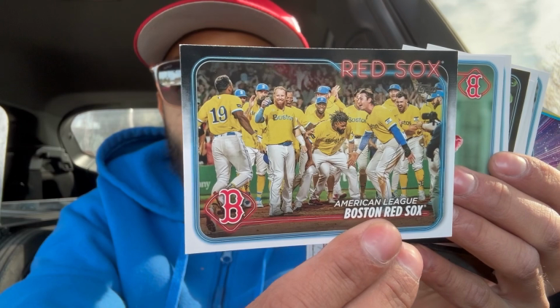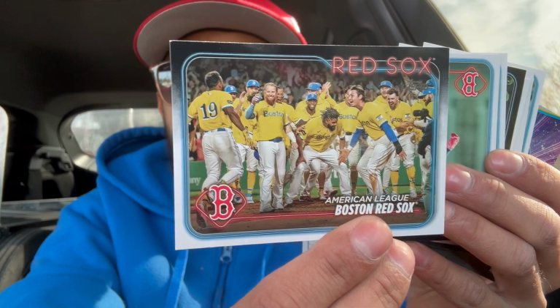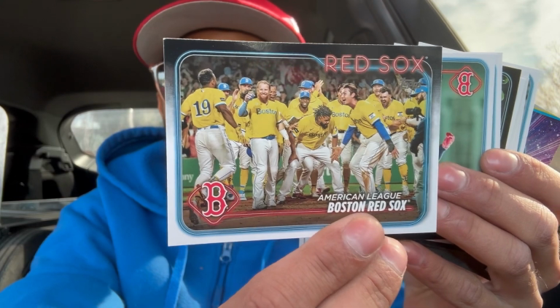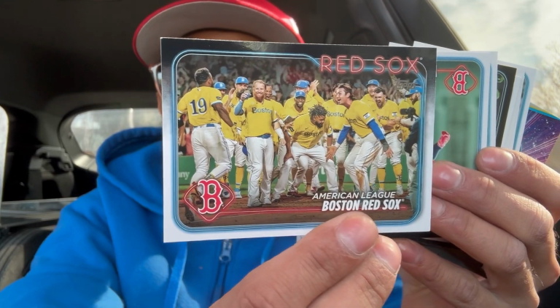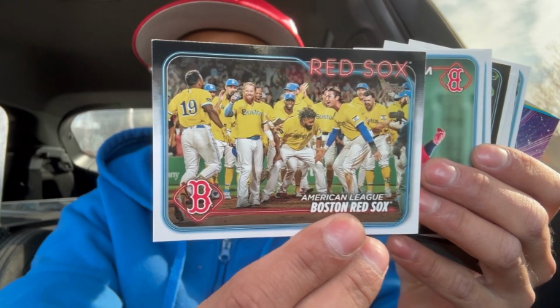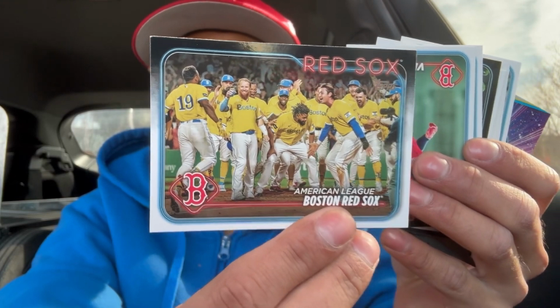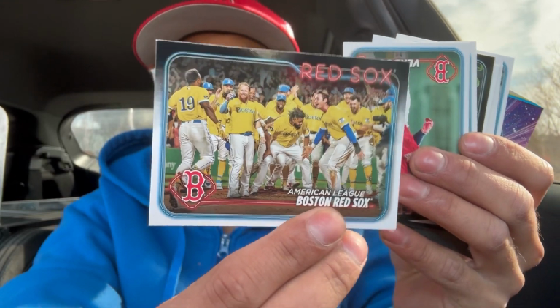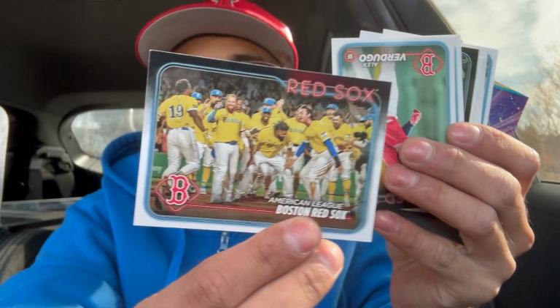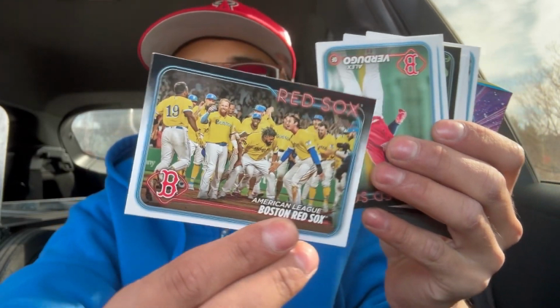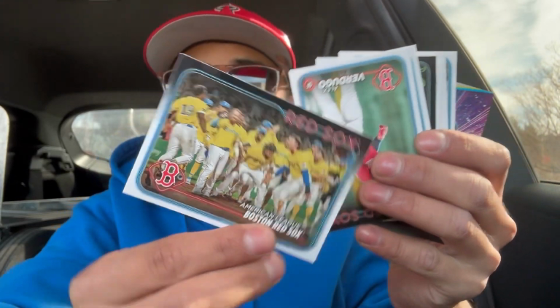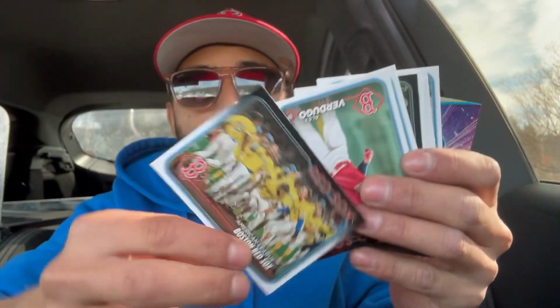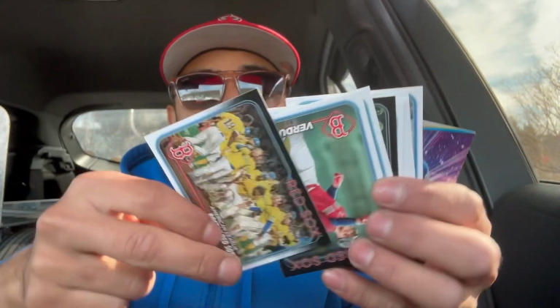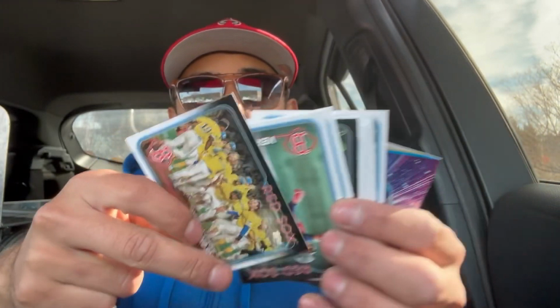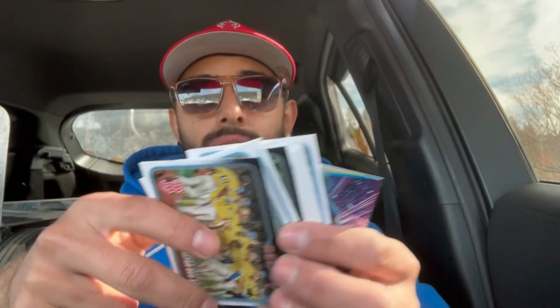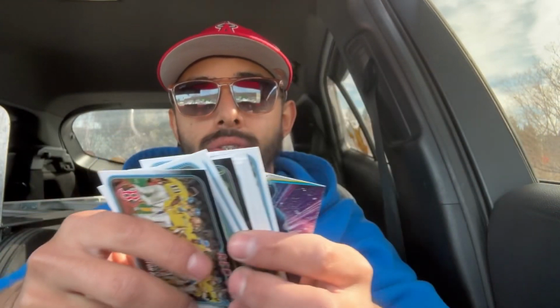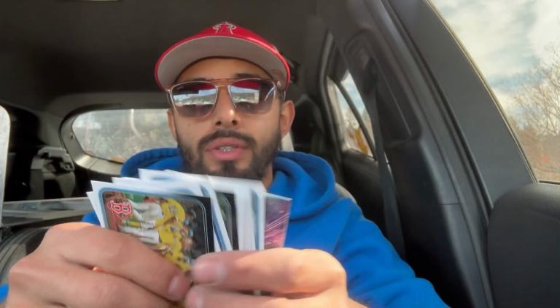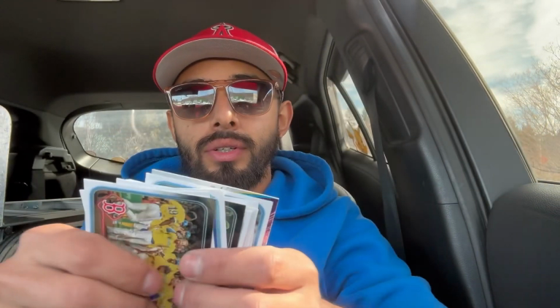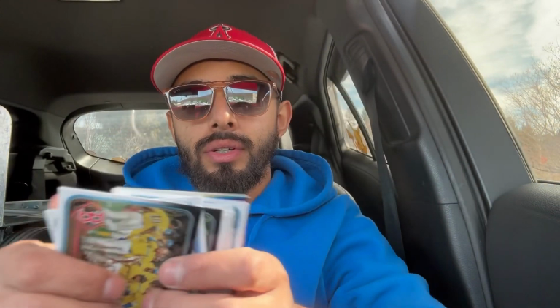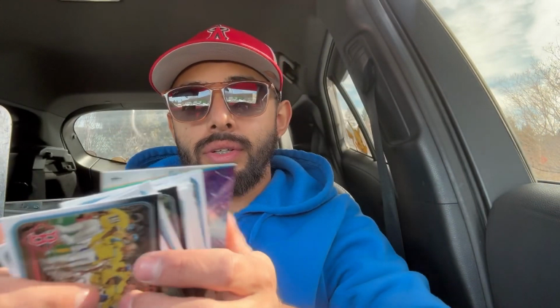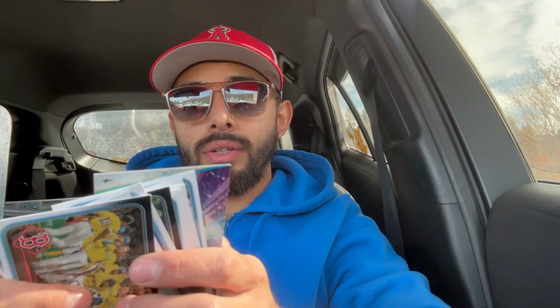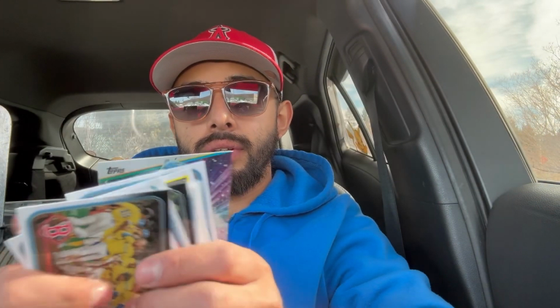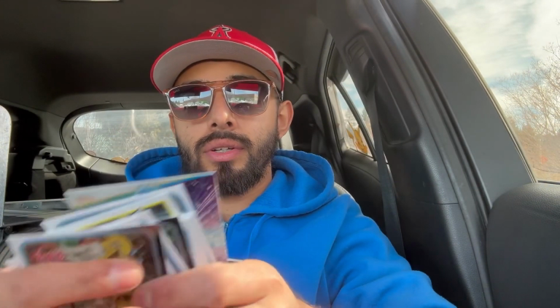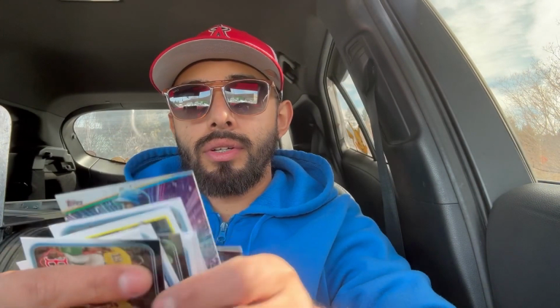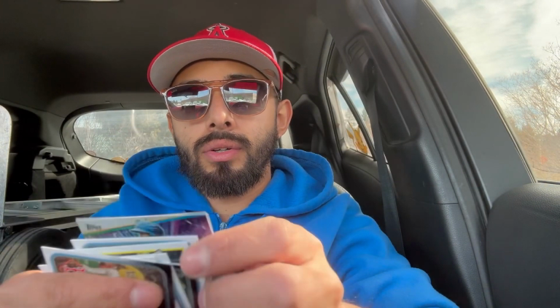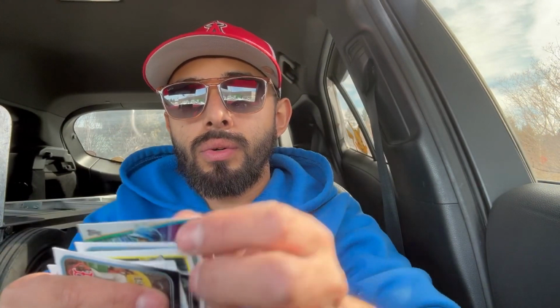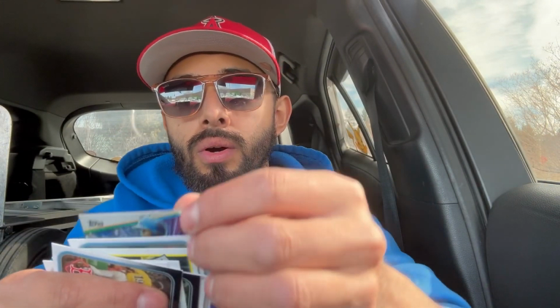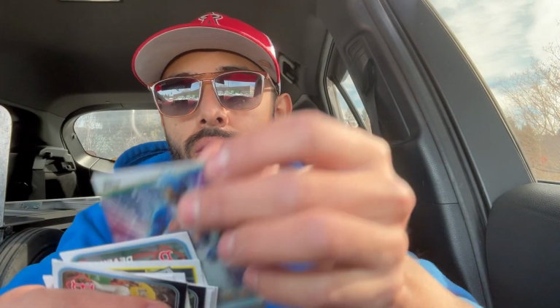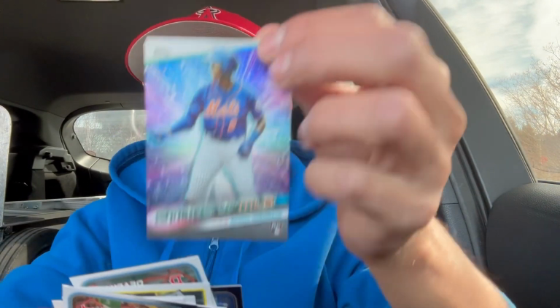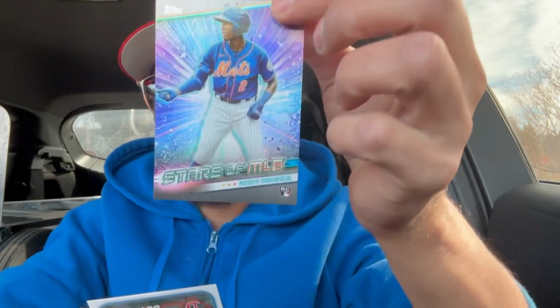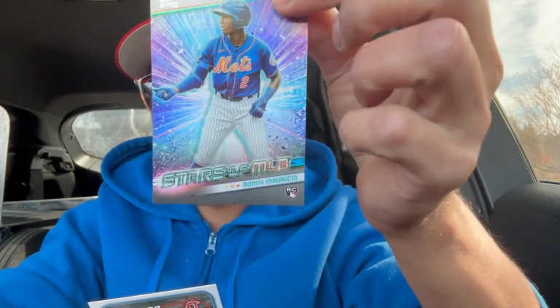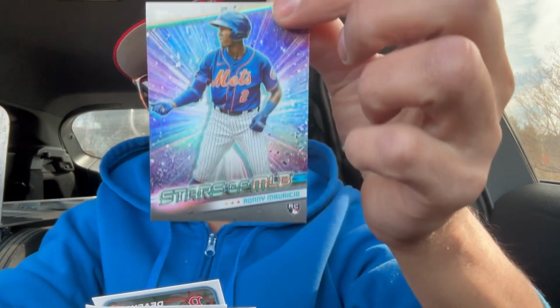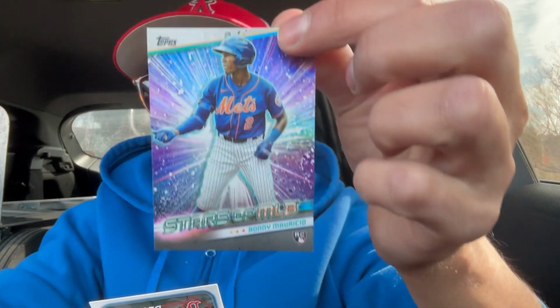This is the Boston Red Sox. Cool hologram as well.